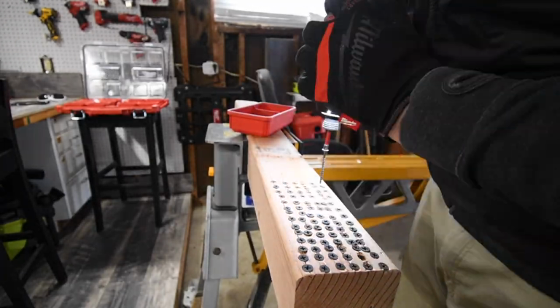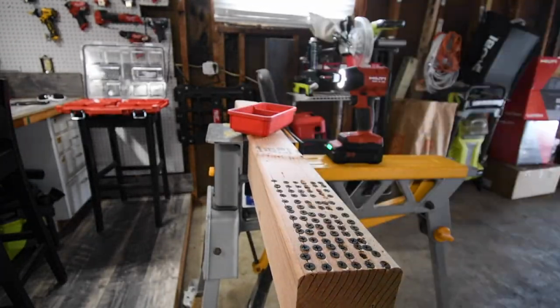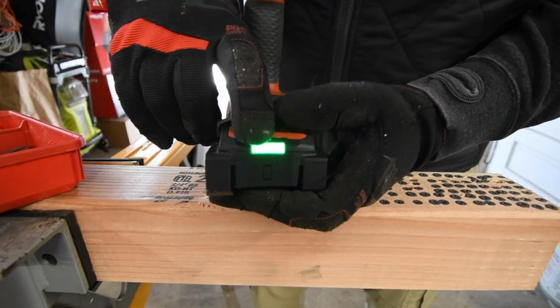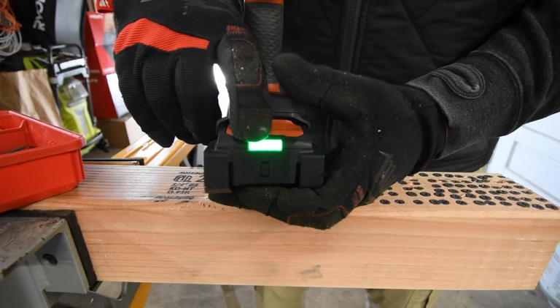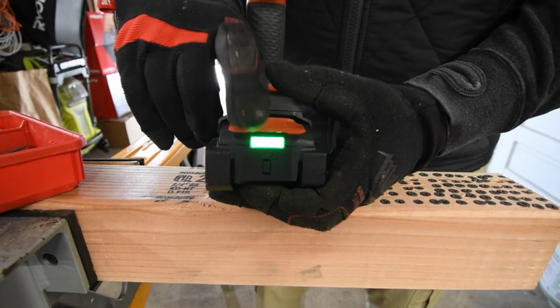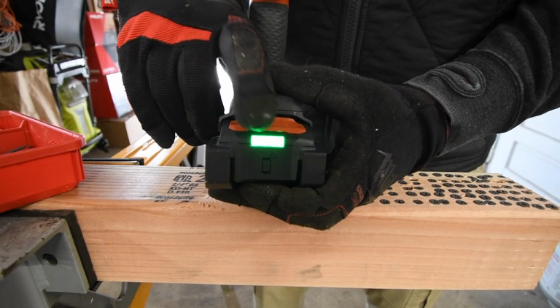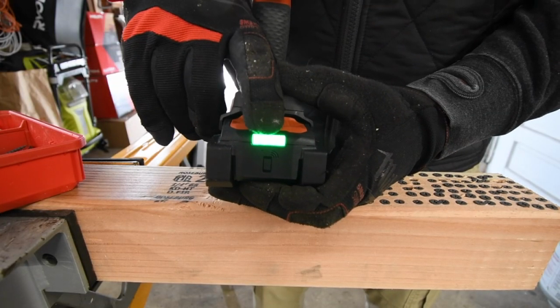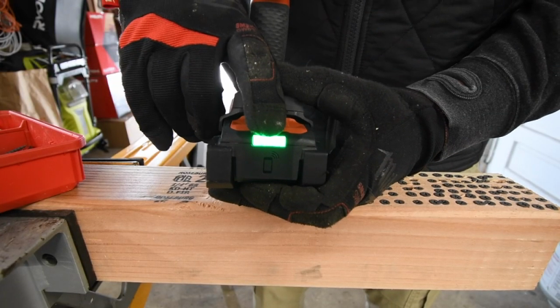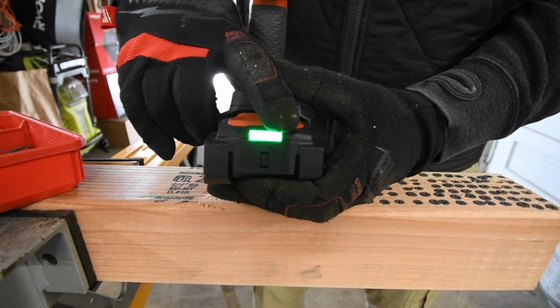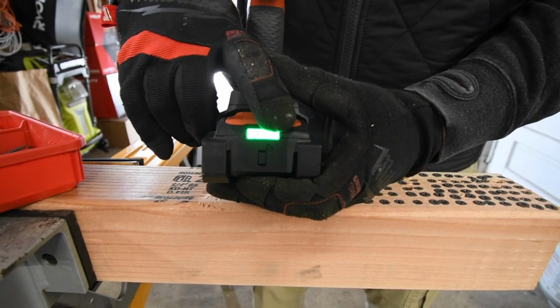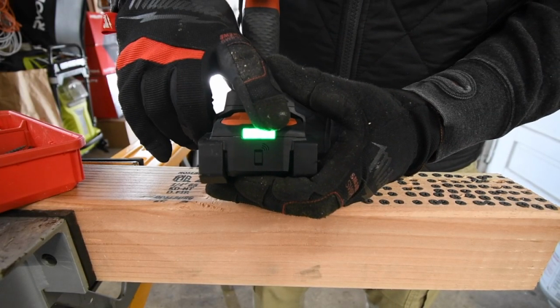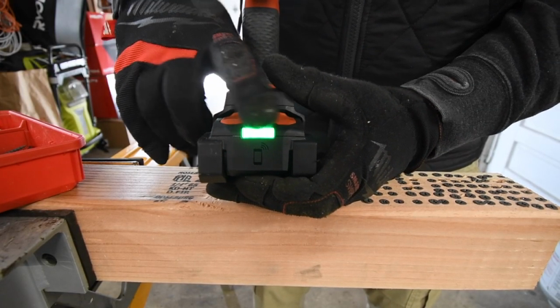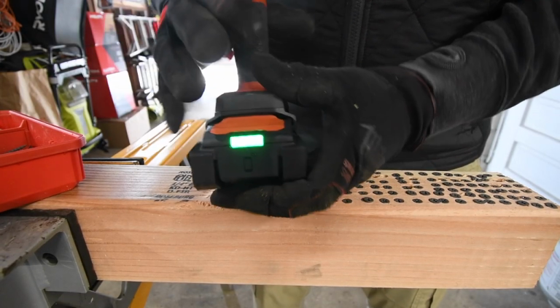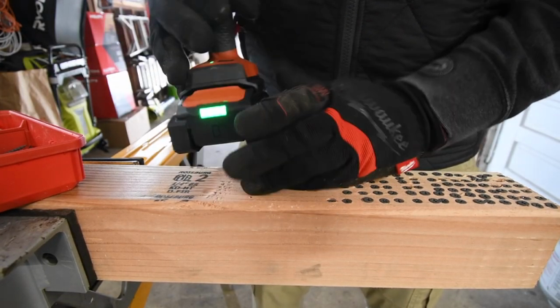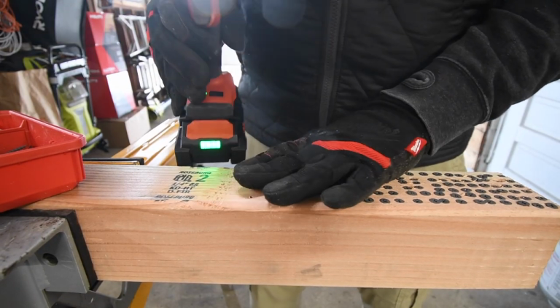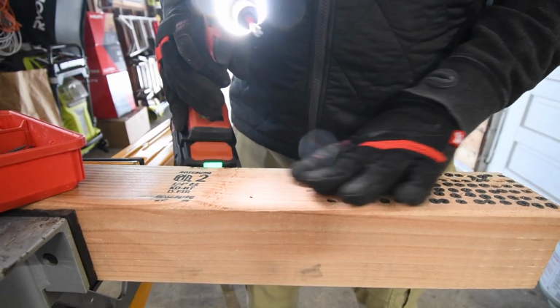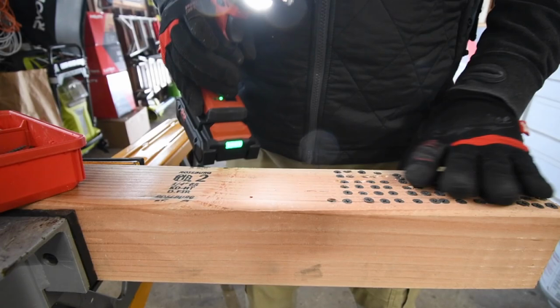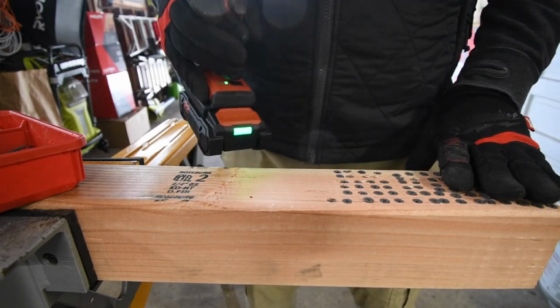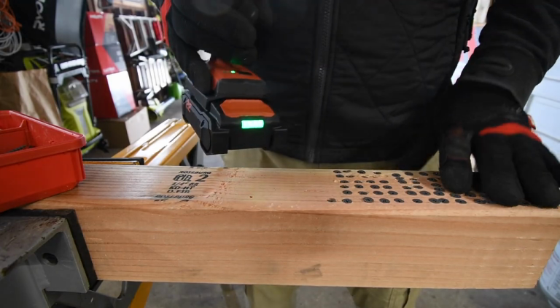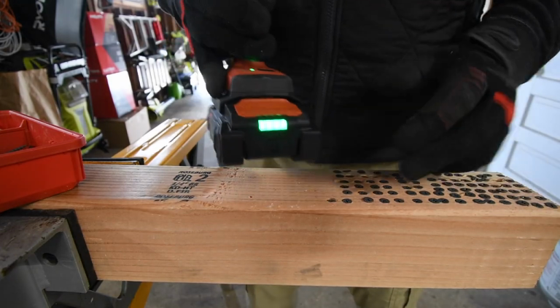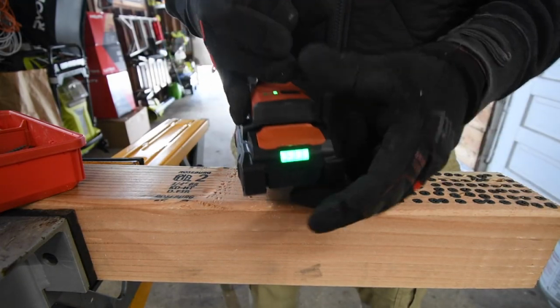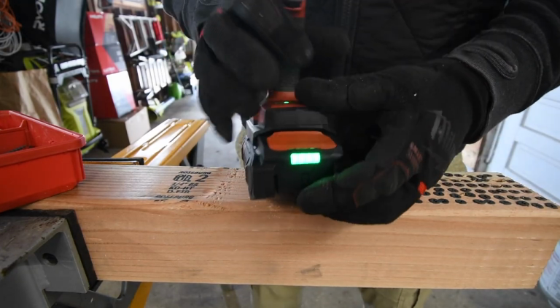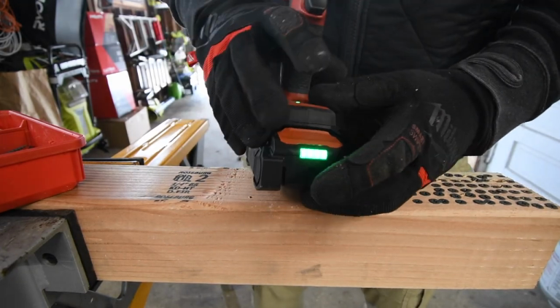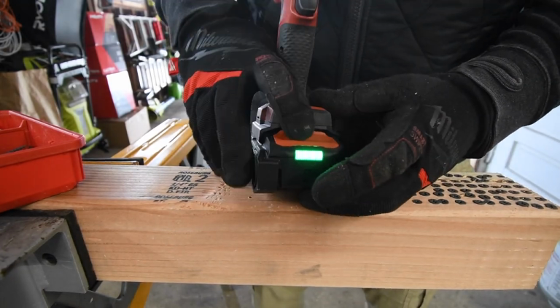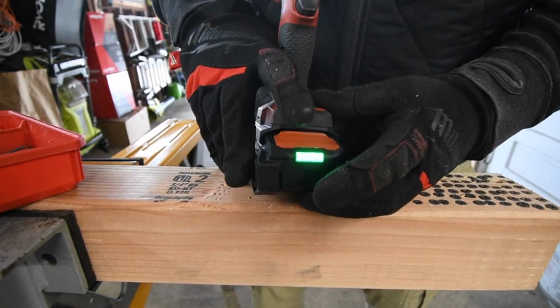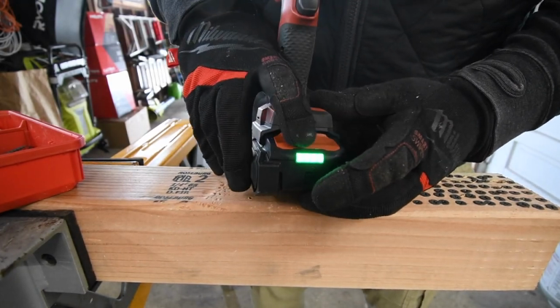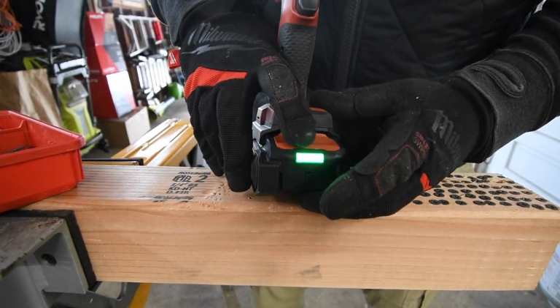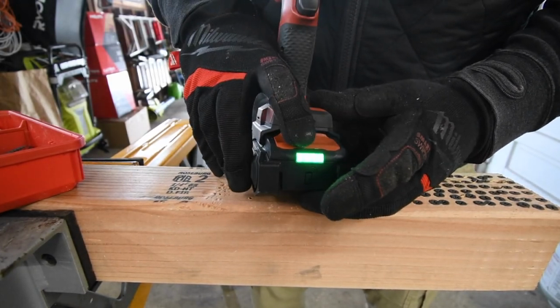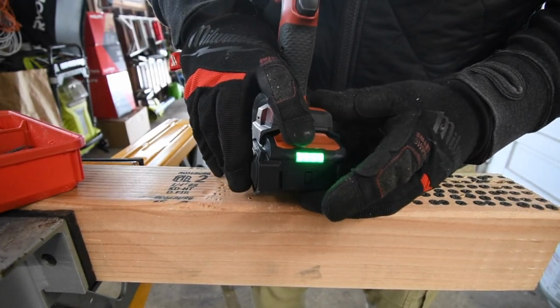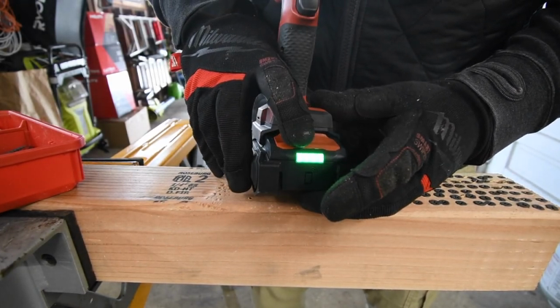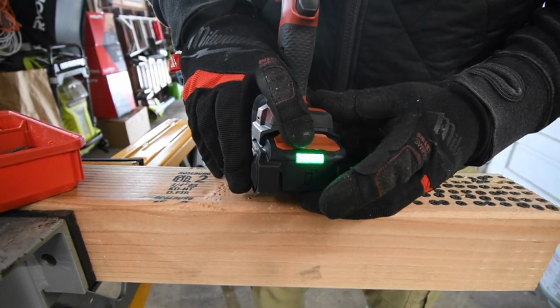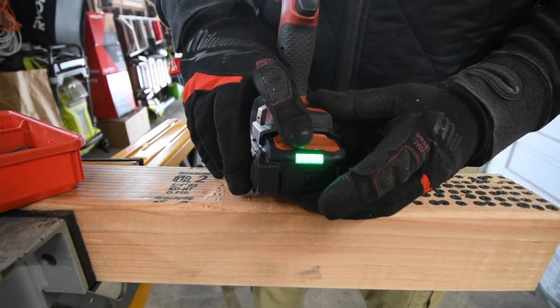And believe it or not, after all these screws so far, this battery is still full.